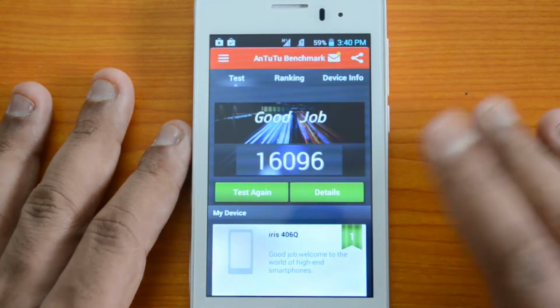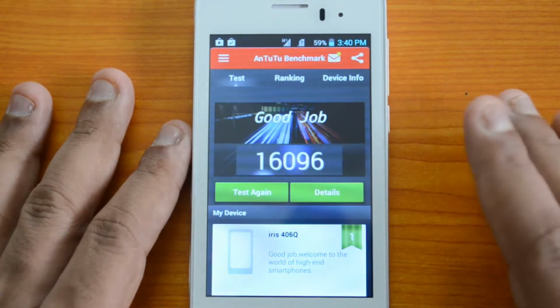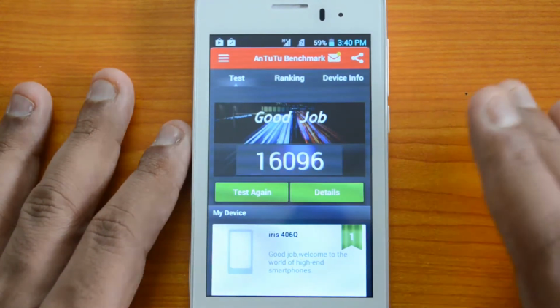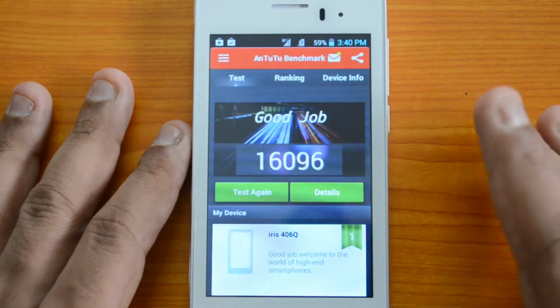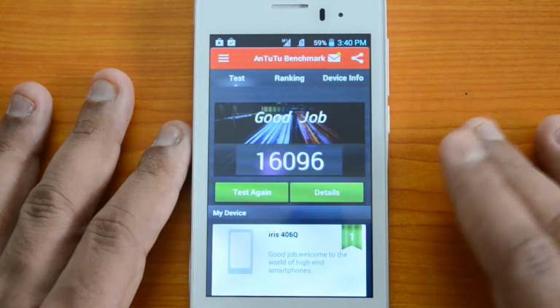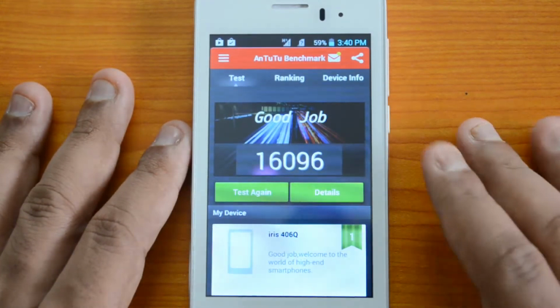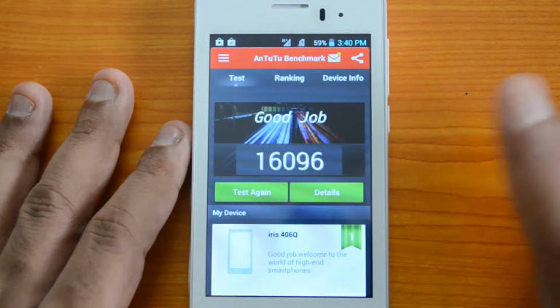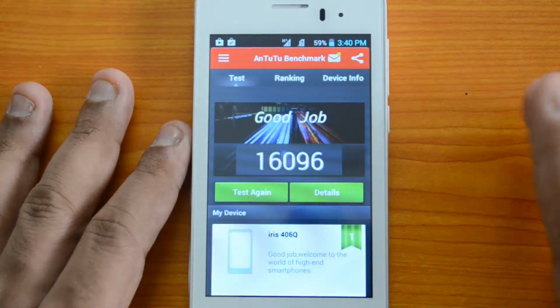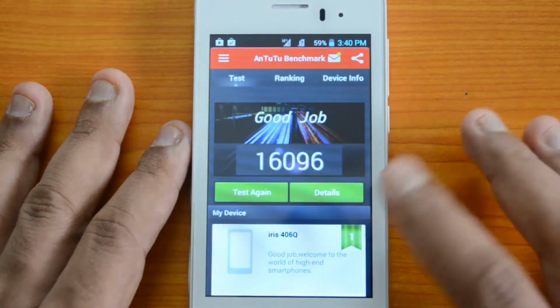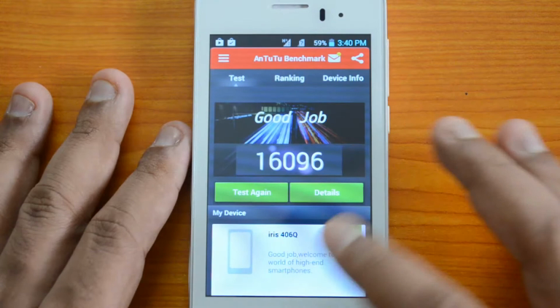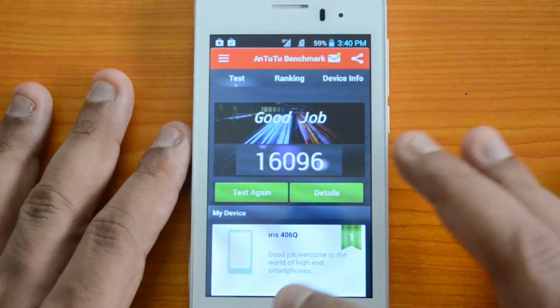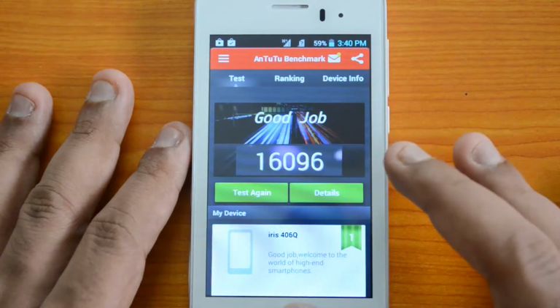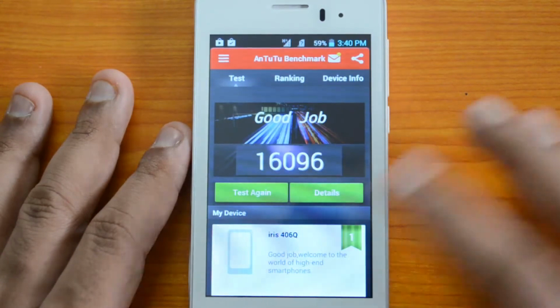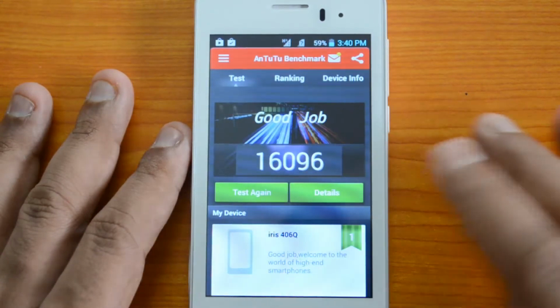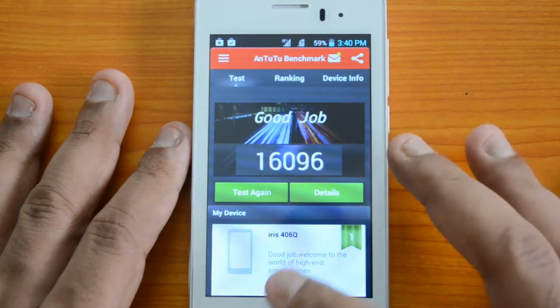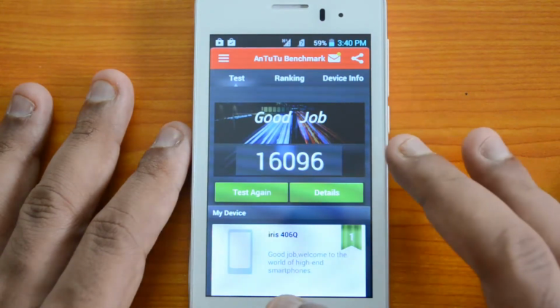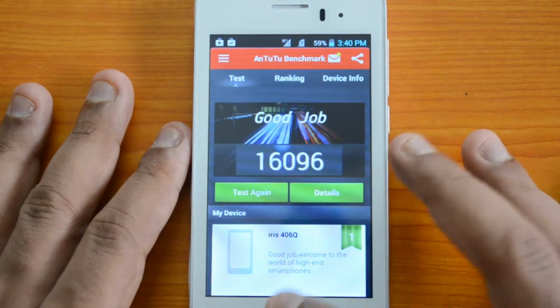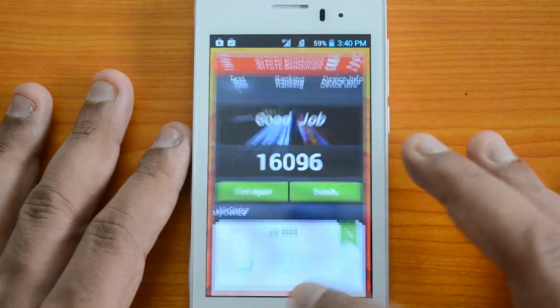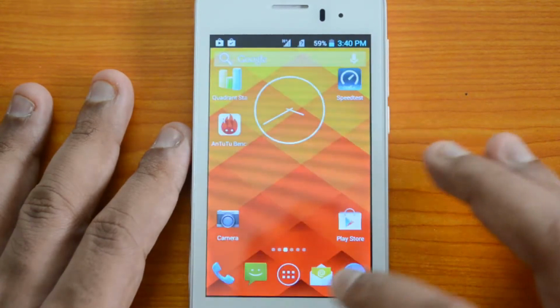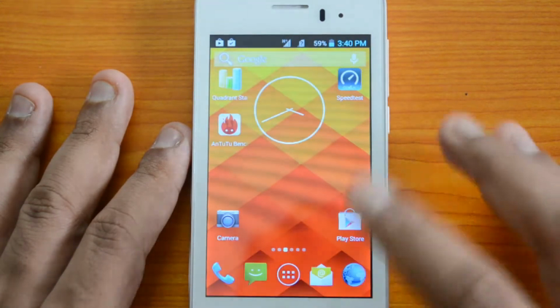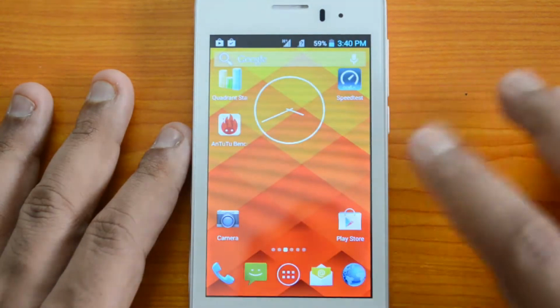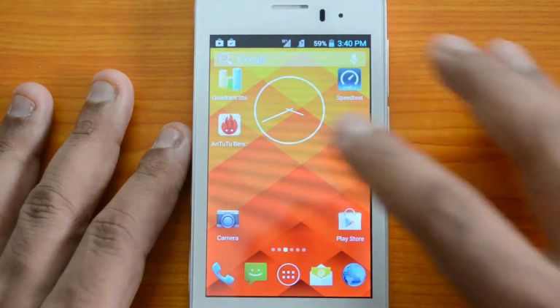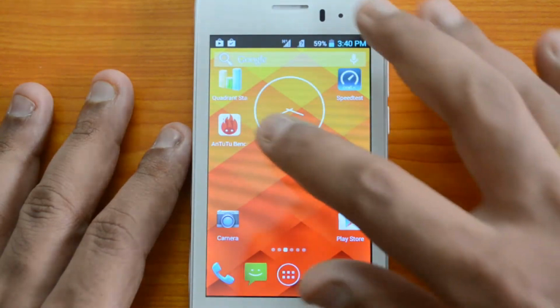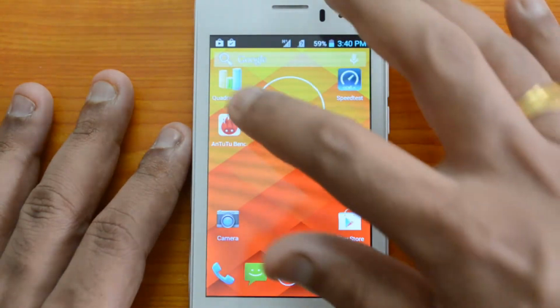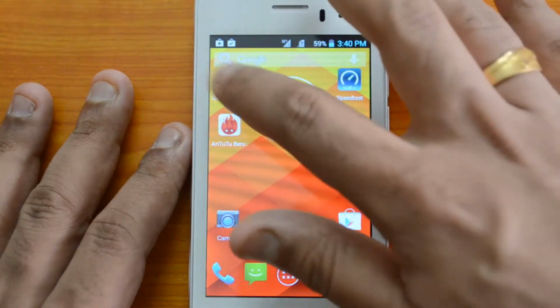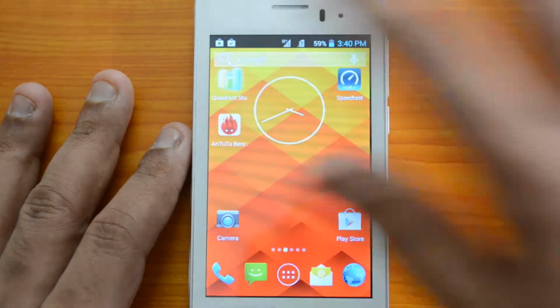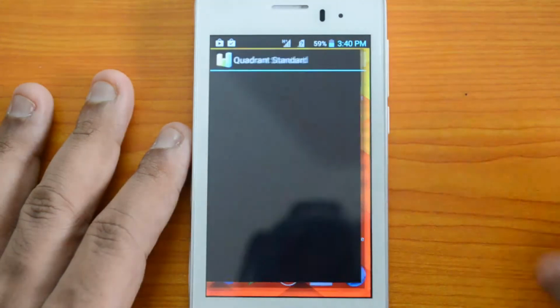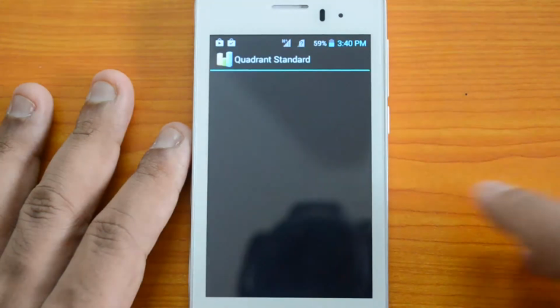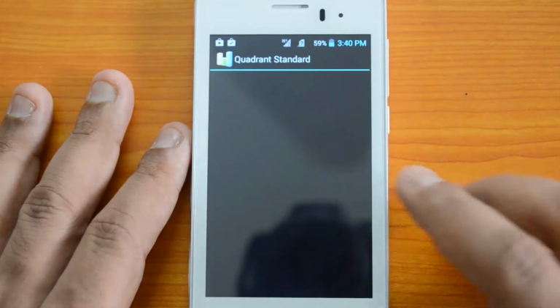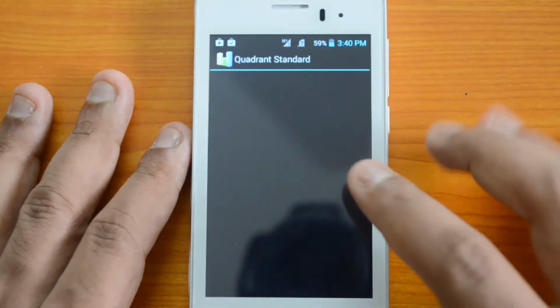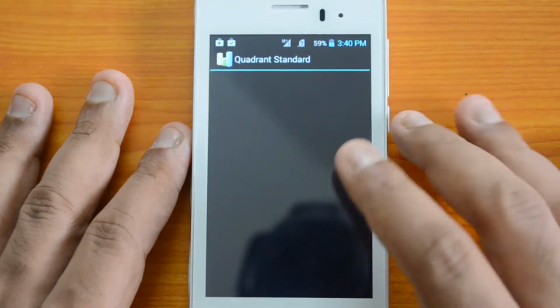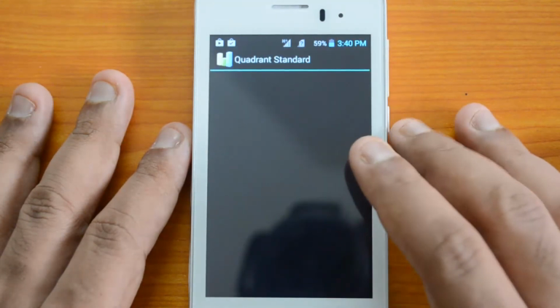Now let's go ahead and test the Quadrant scores. Let's open the Quadrant app.